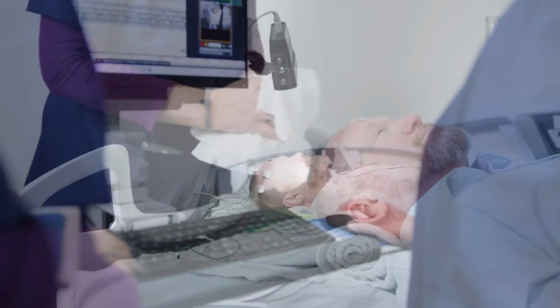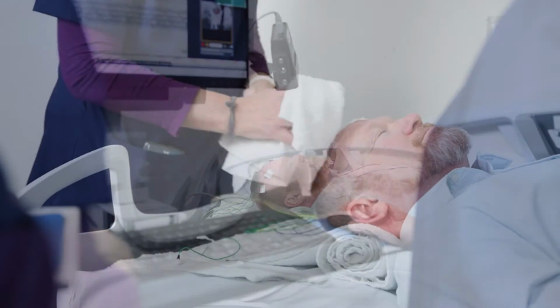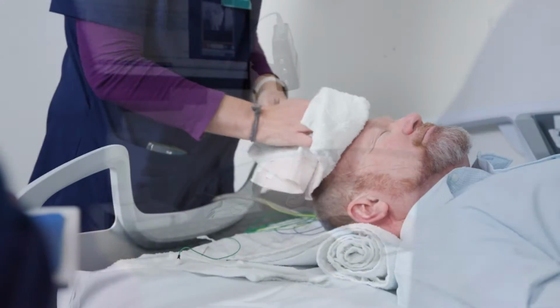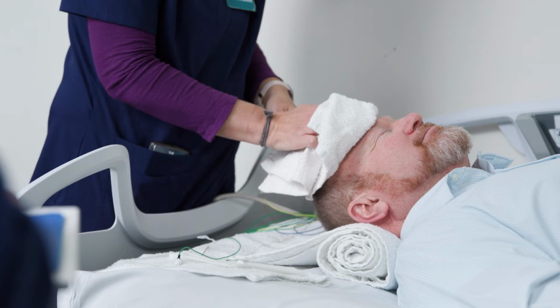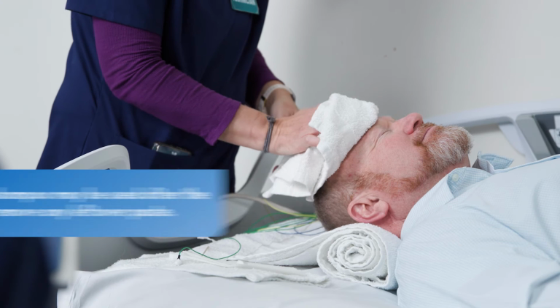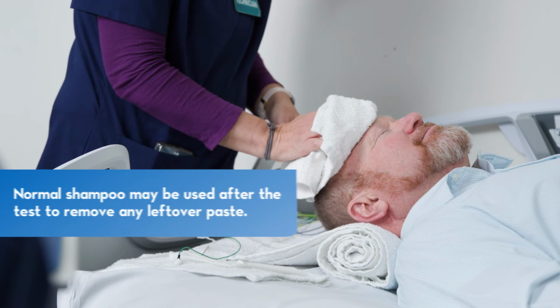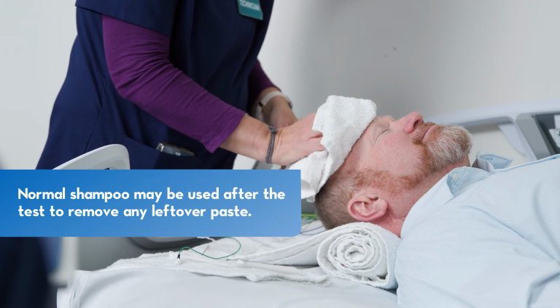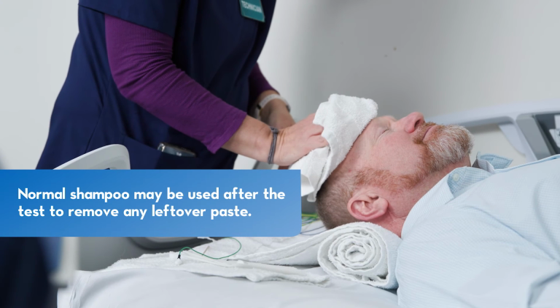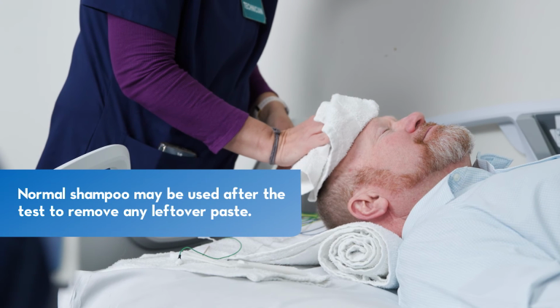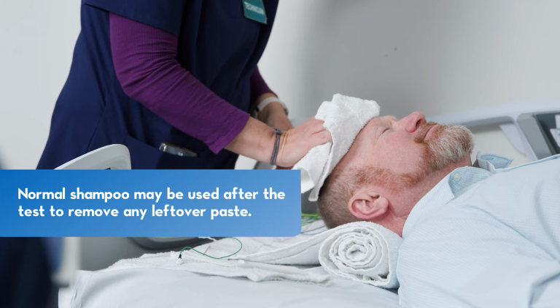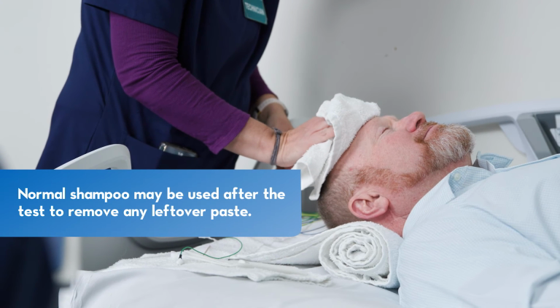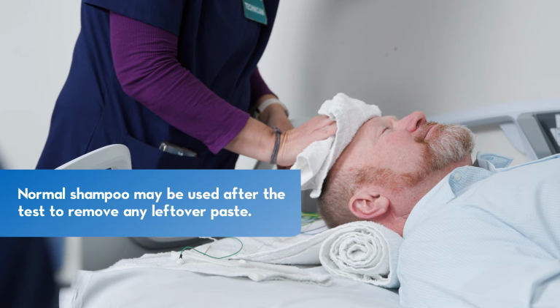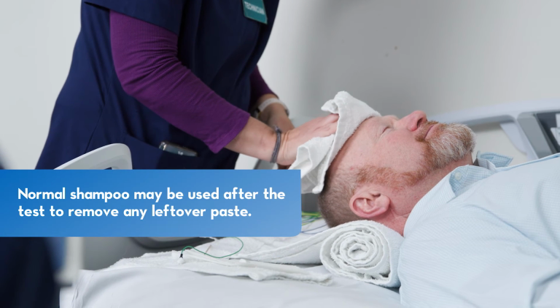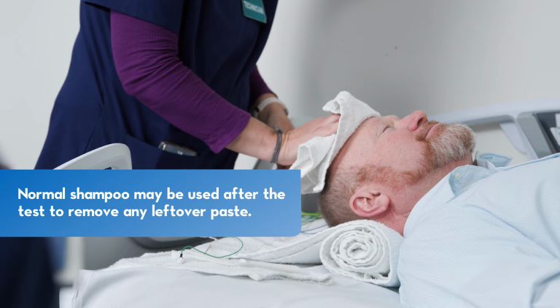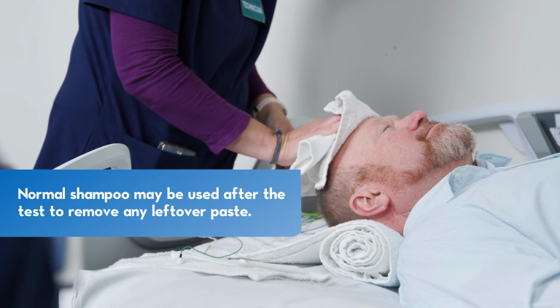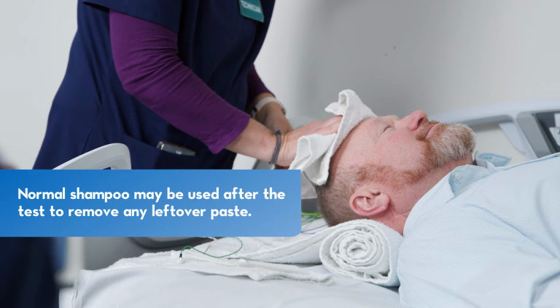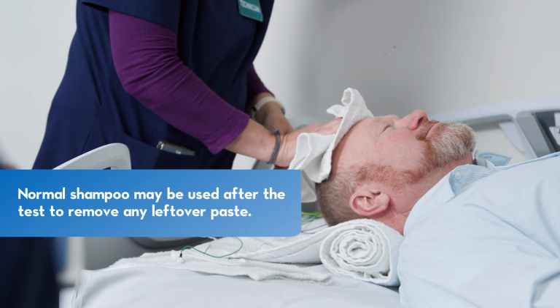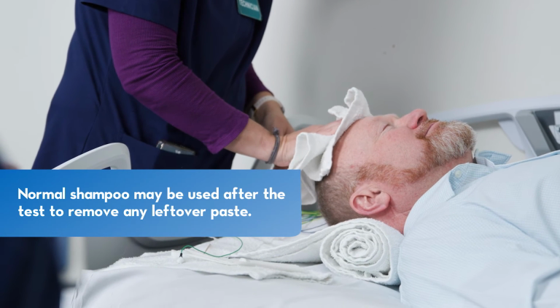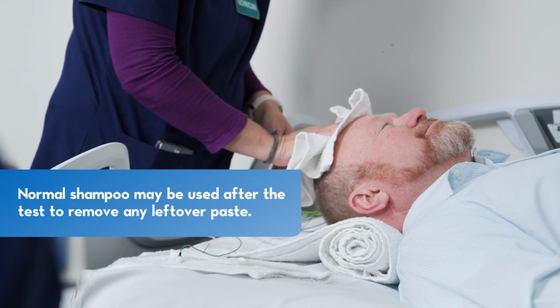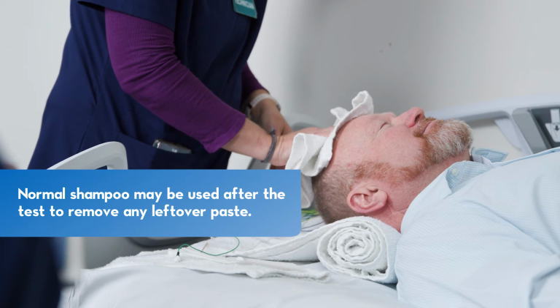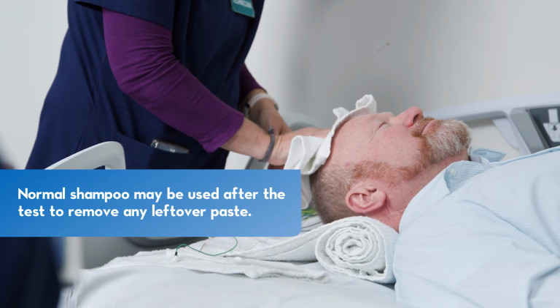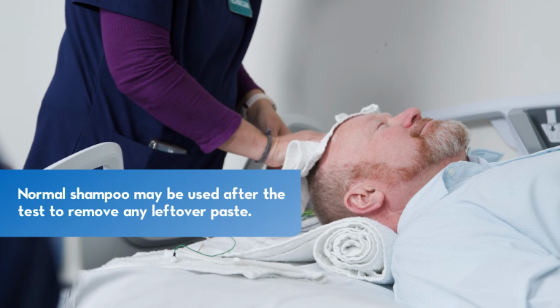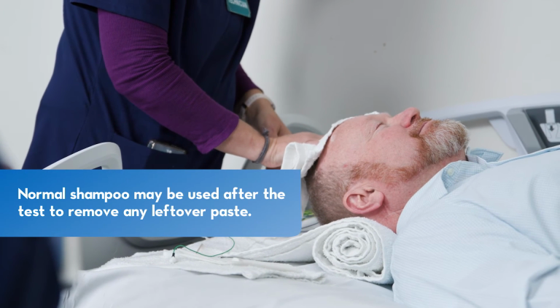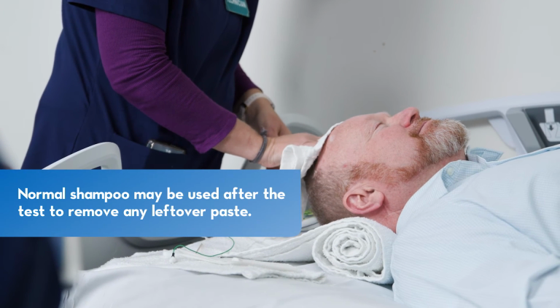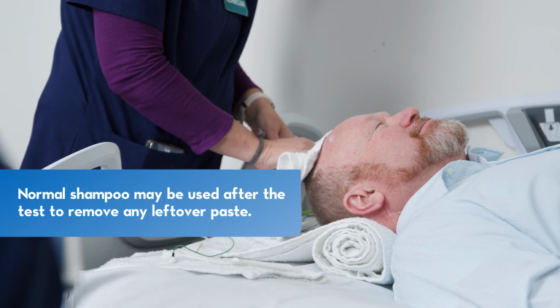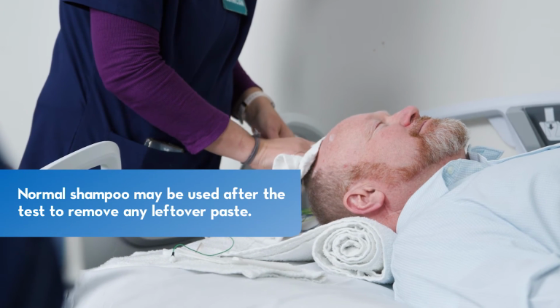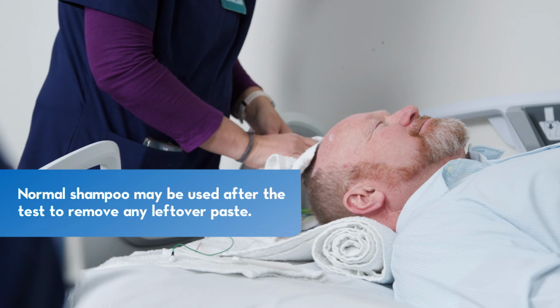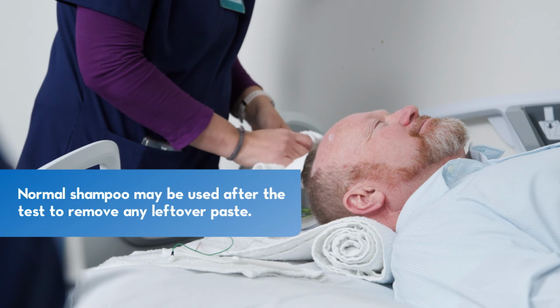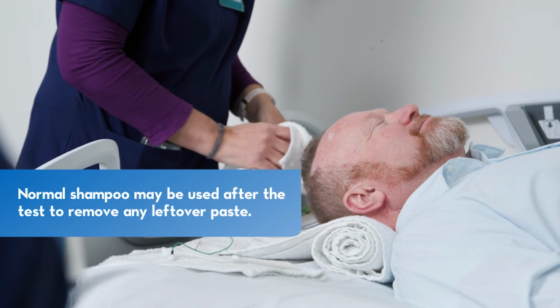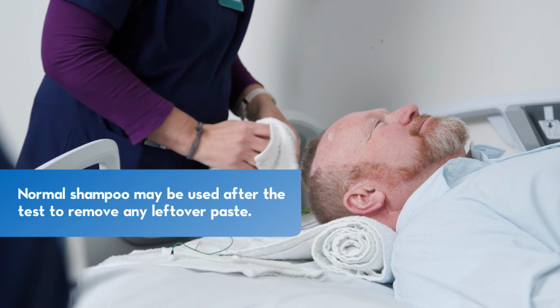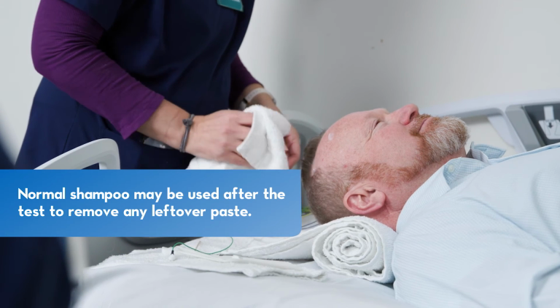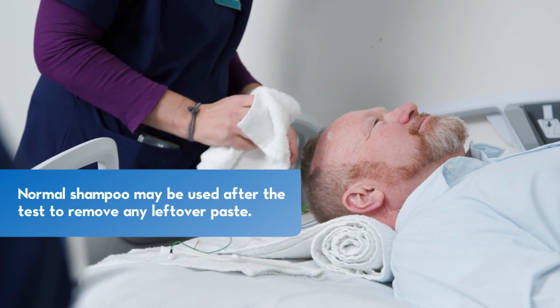Once the test is completed, you will be able to wash your hair, removing the paste. Any residual paste should come out with shampoo.